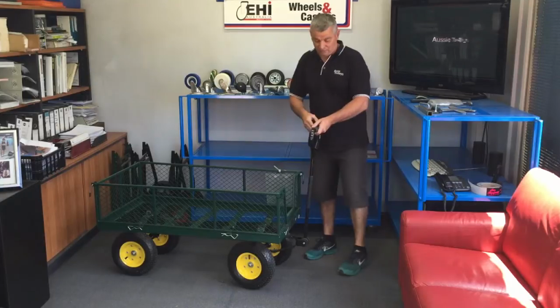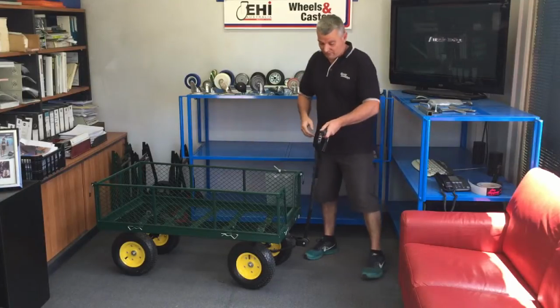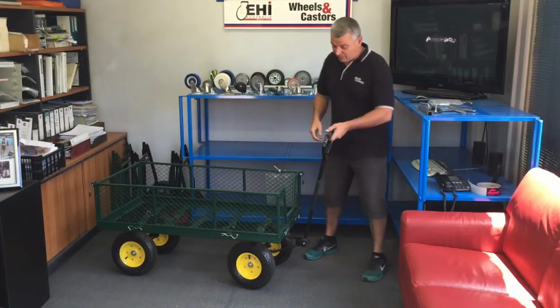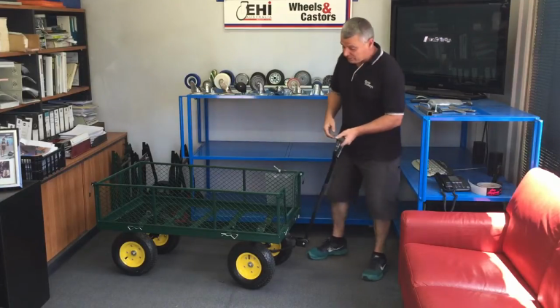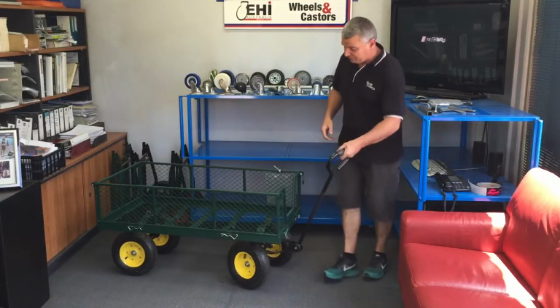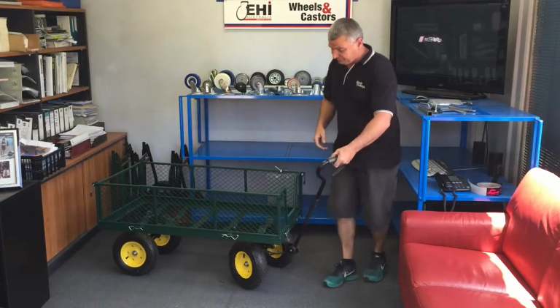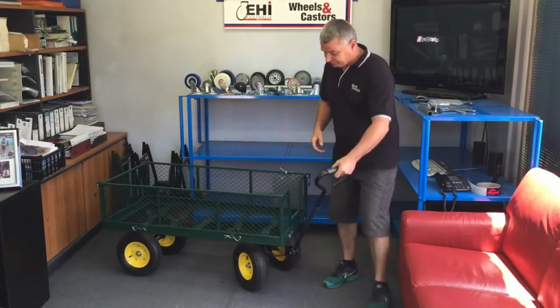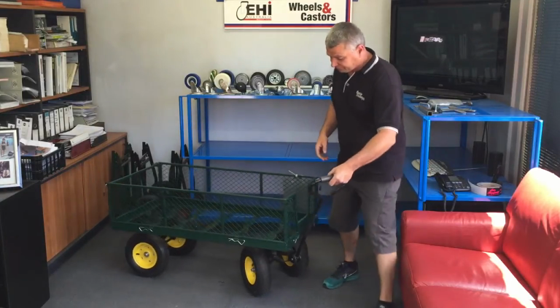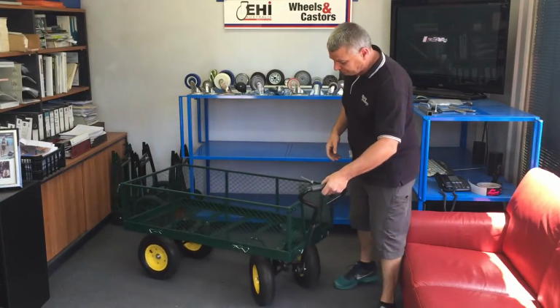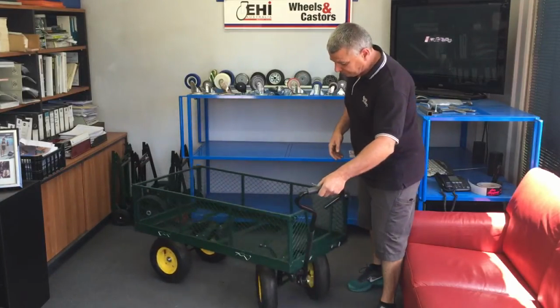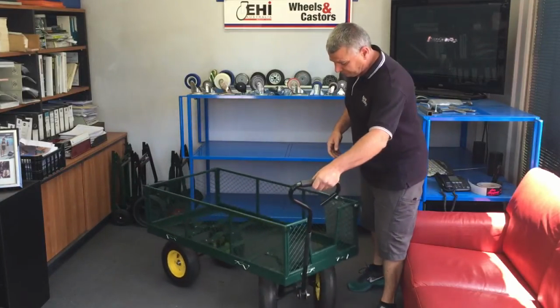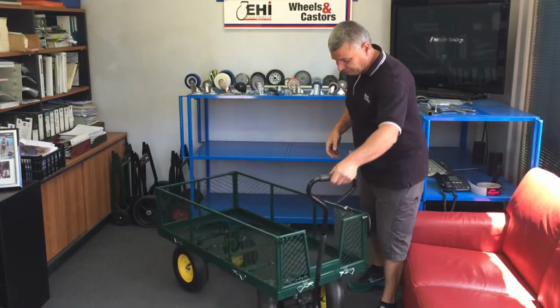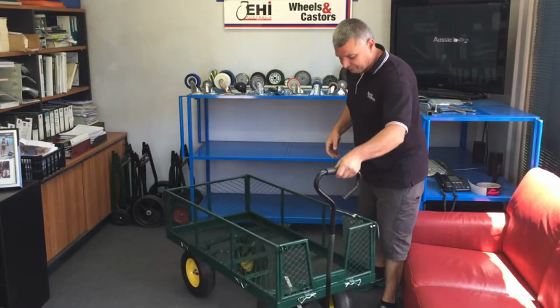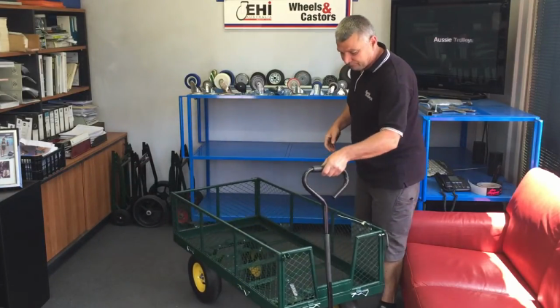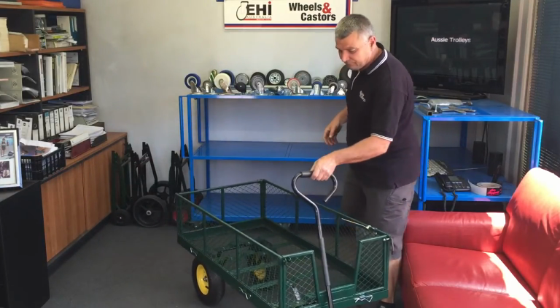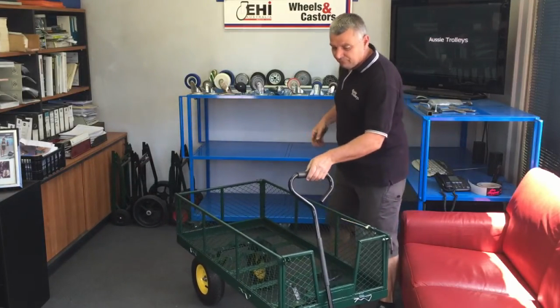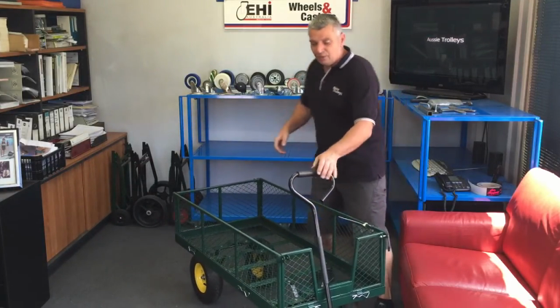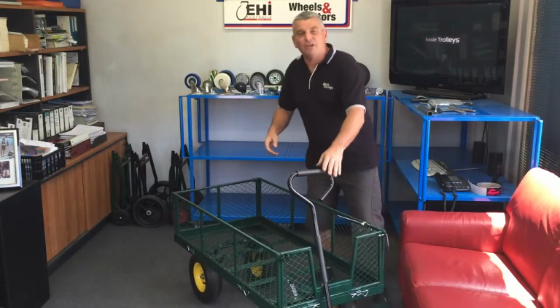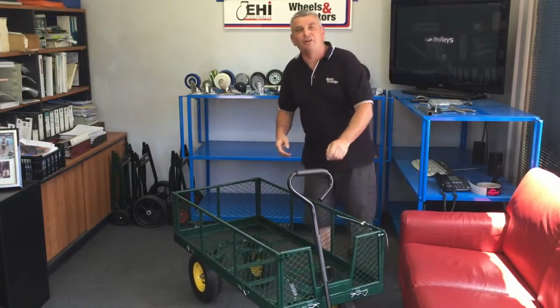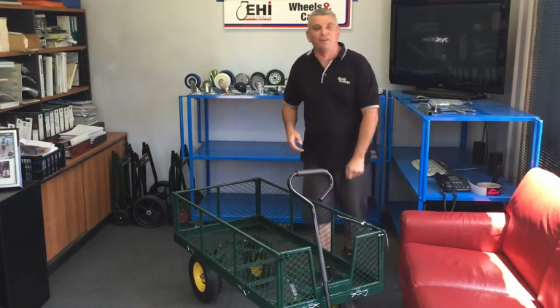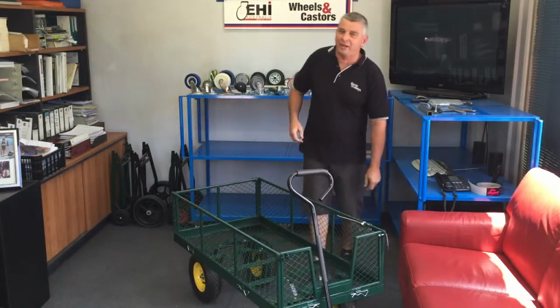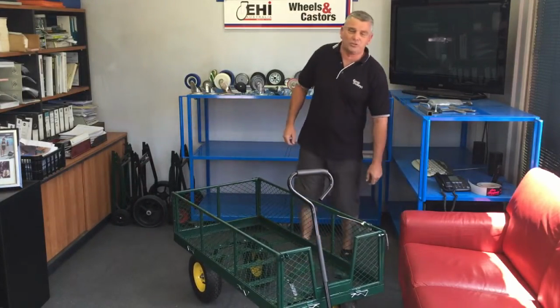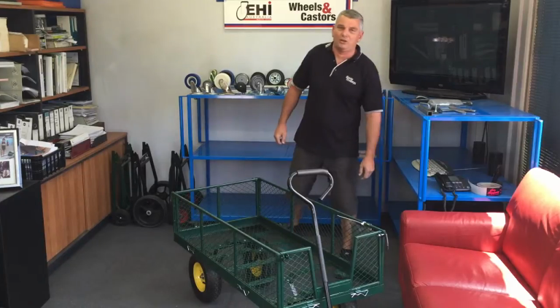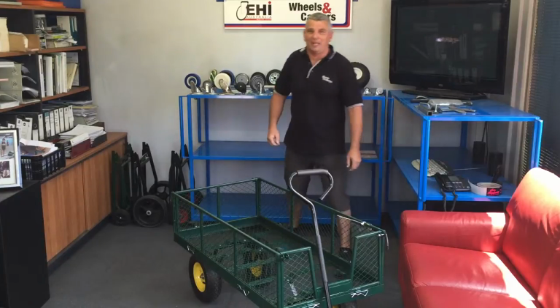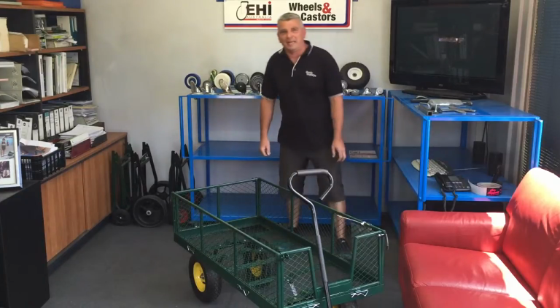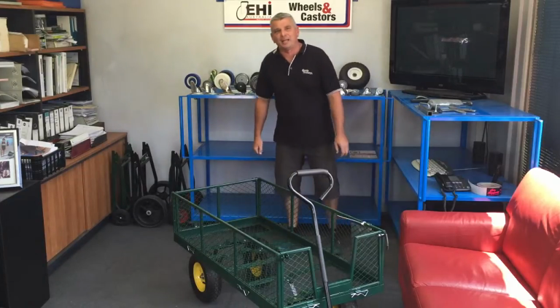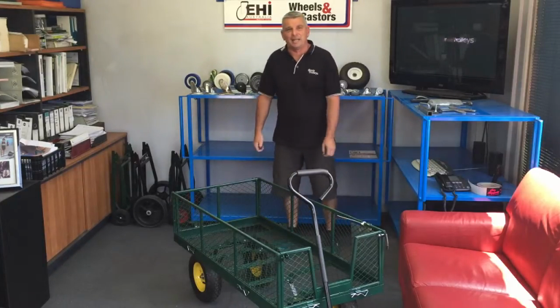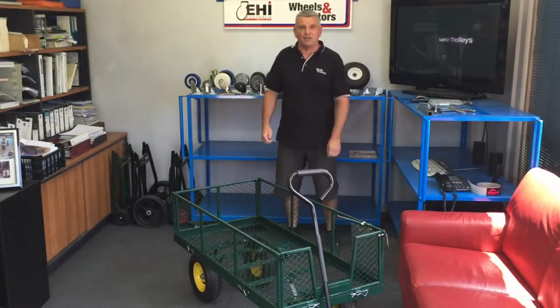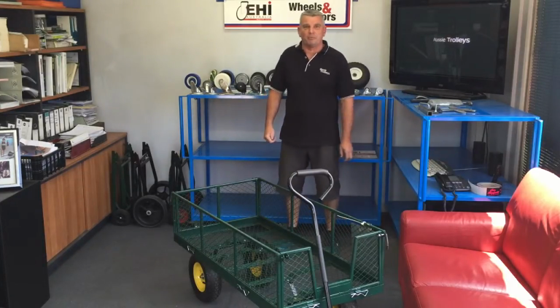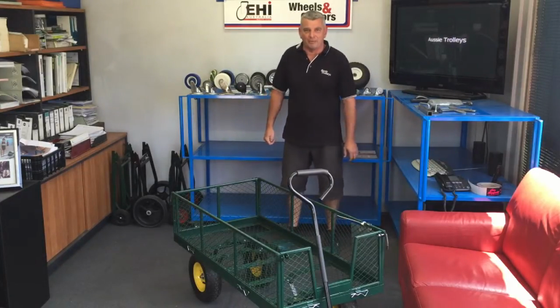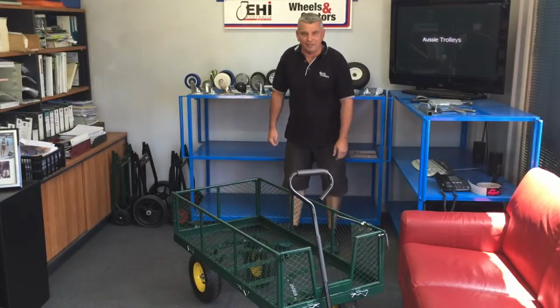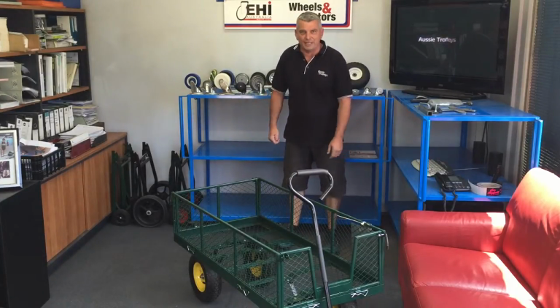I'll just demo it. Works very very well, child's play. Anyone can actually operate one of these.